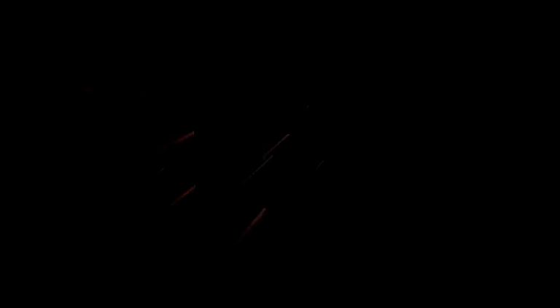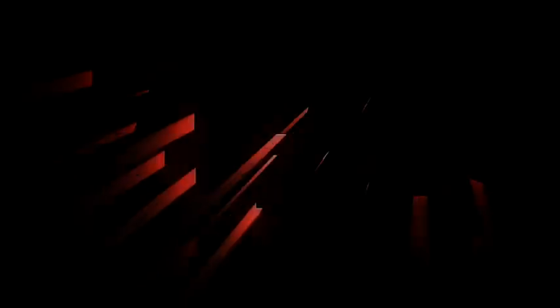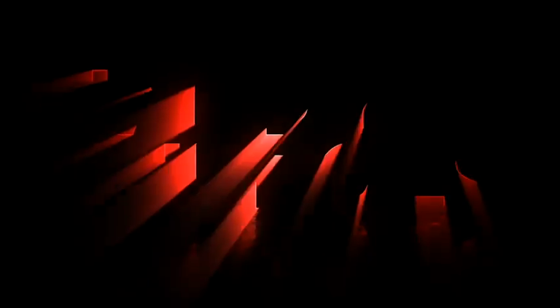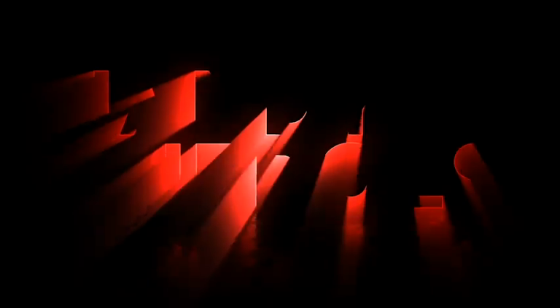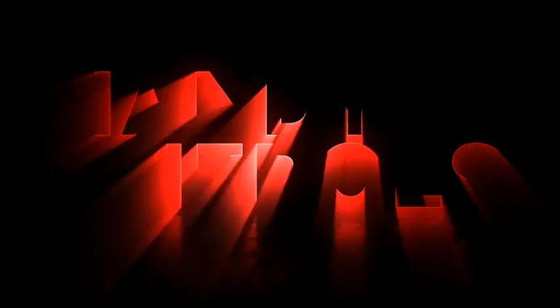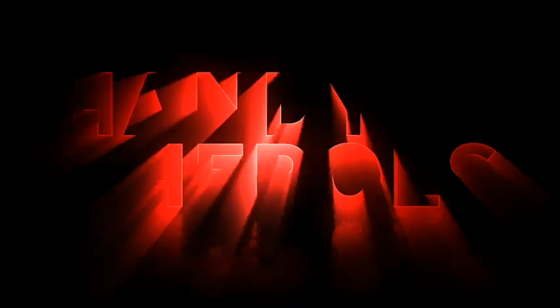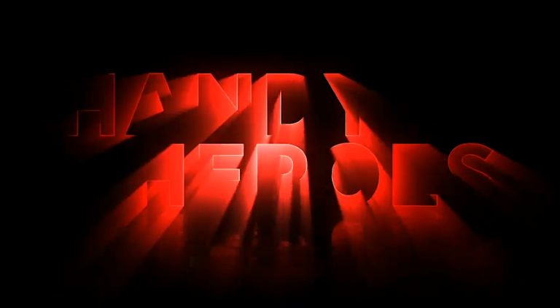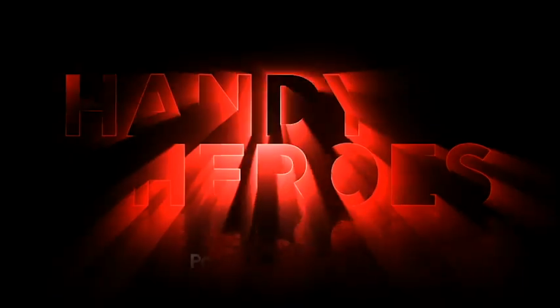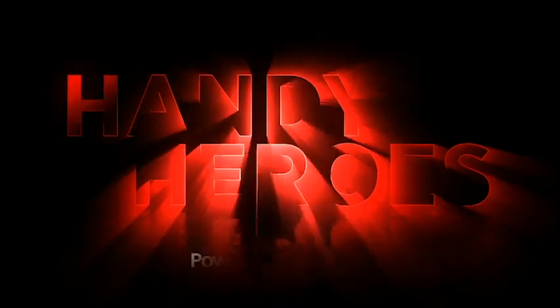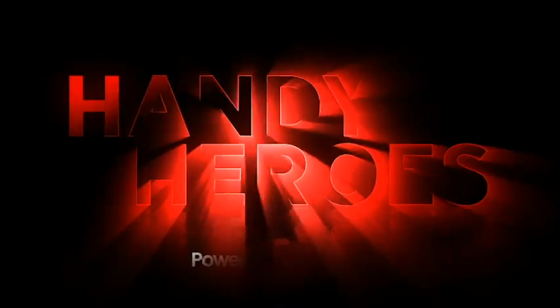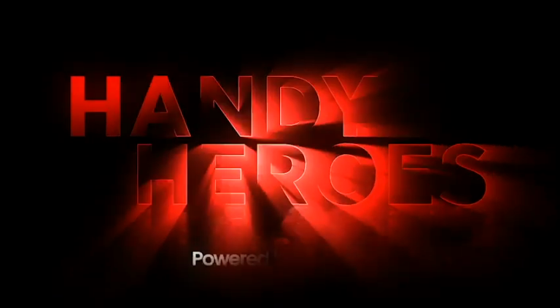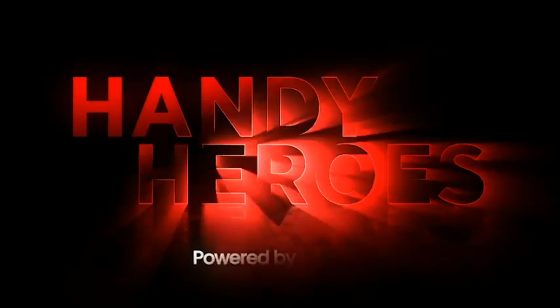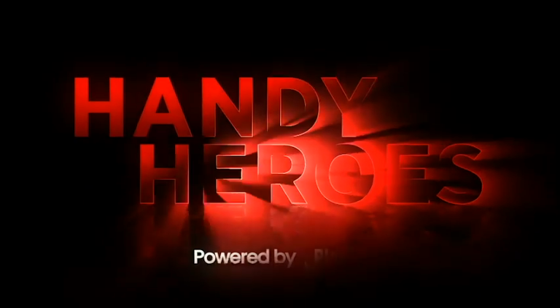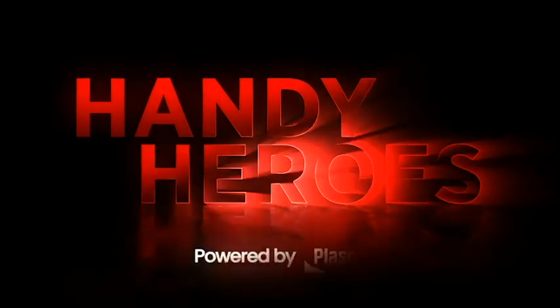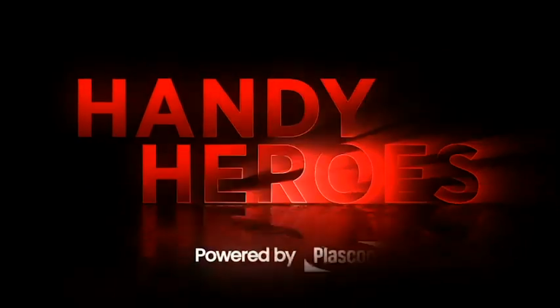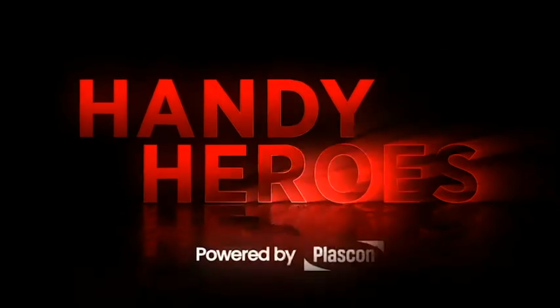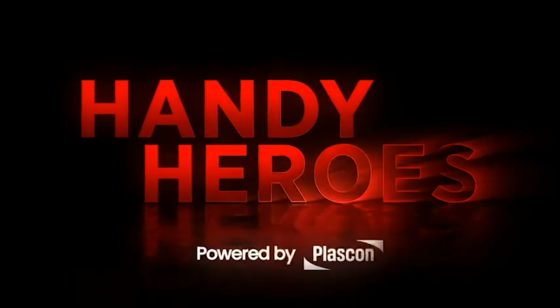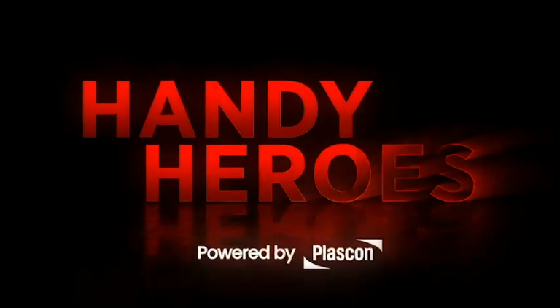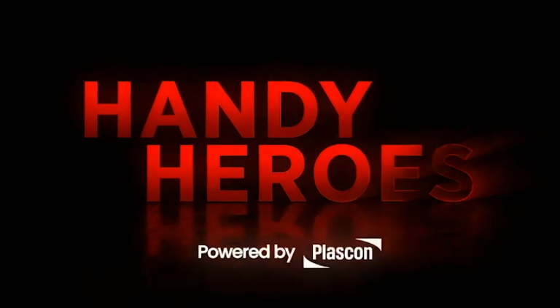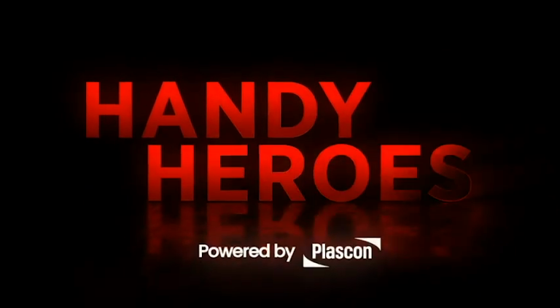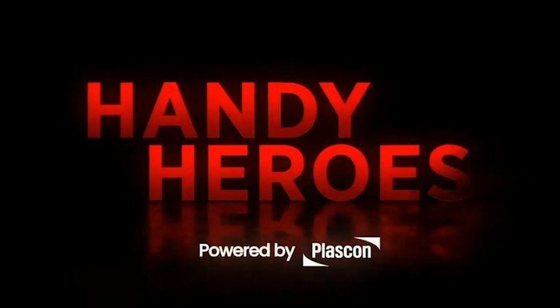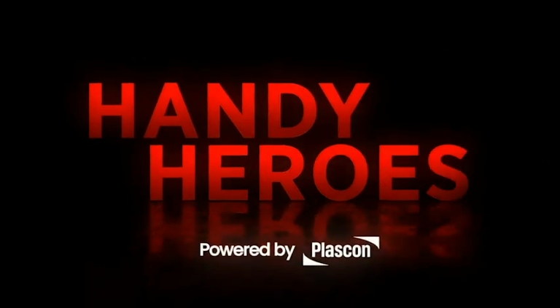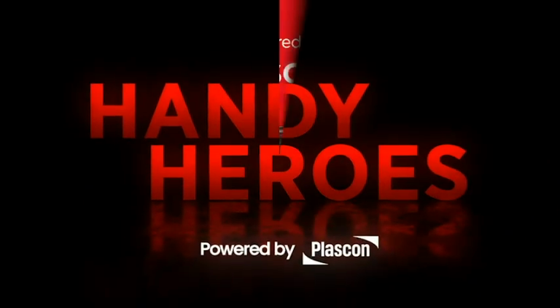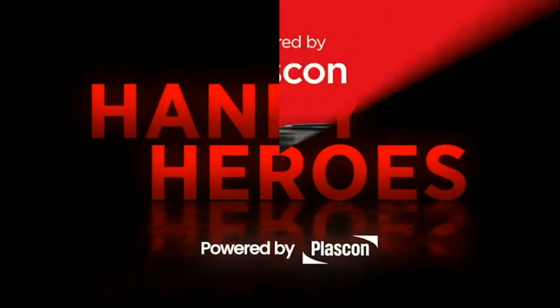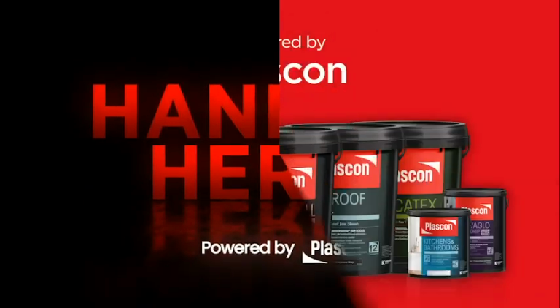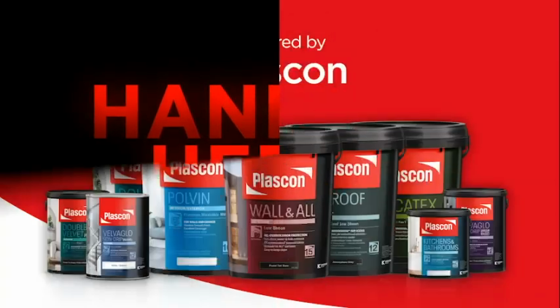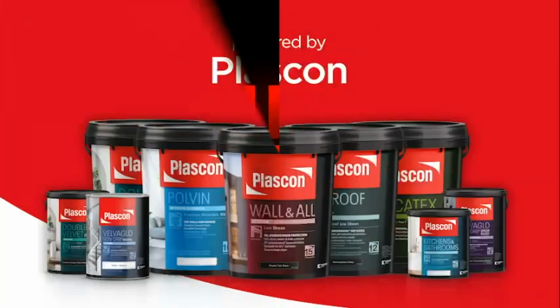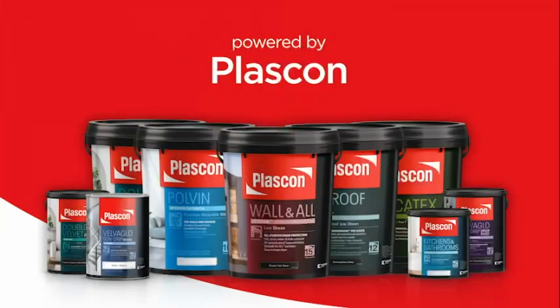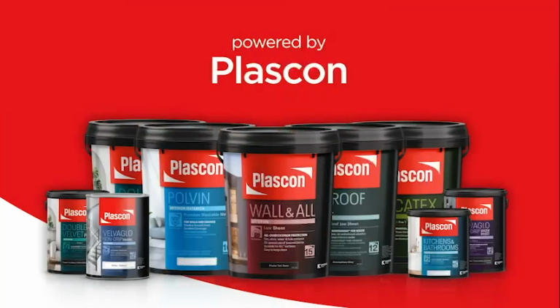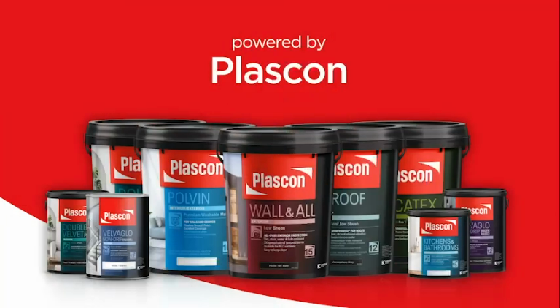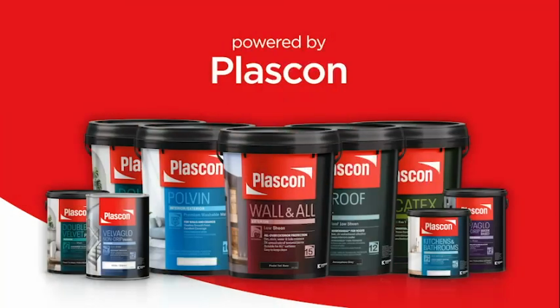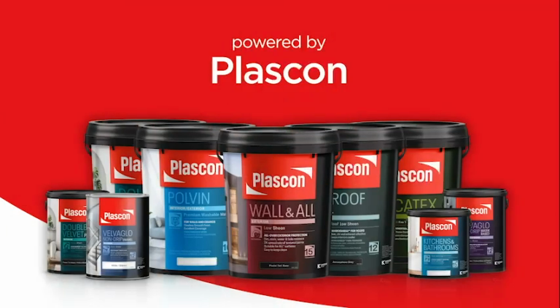Handy Heroes, powered by Plascon. We've got this.